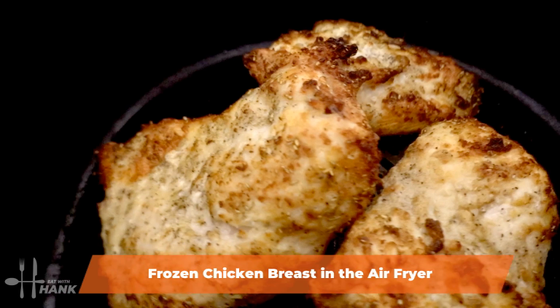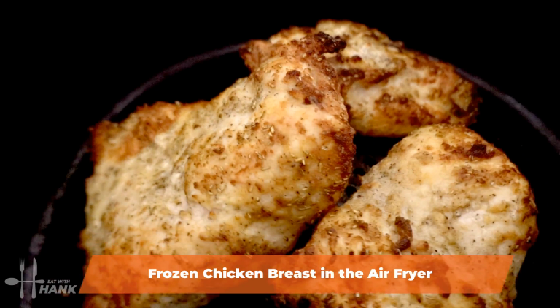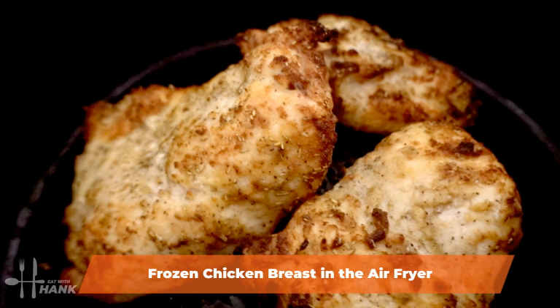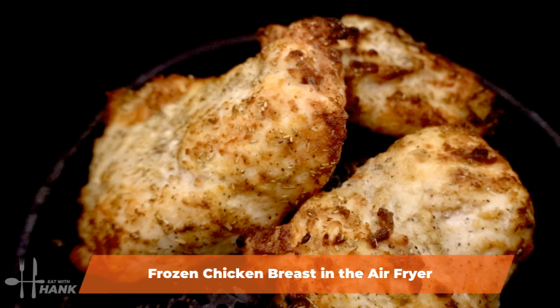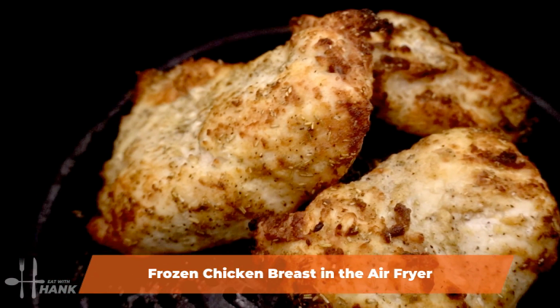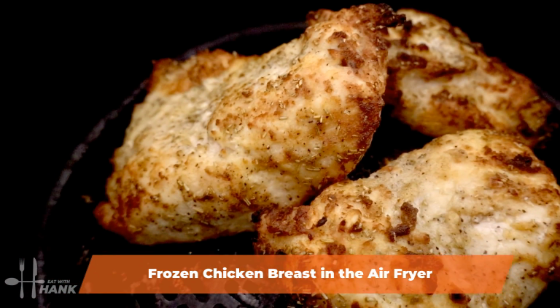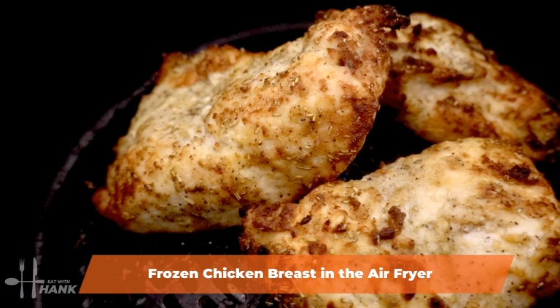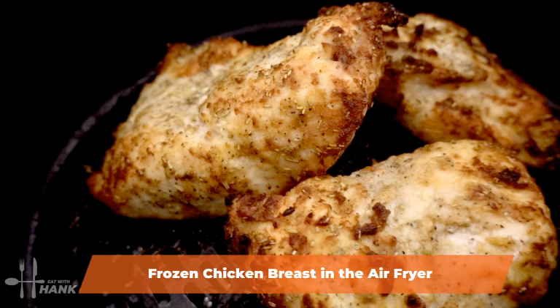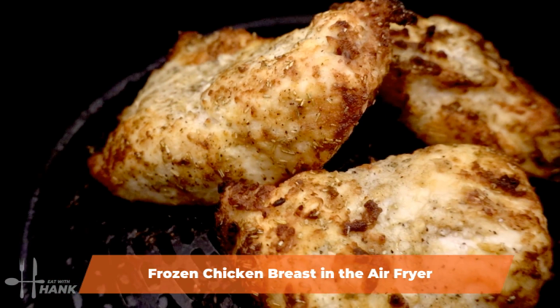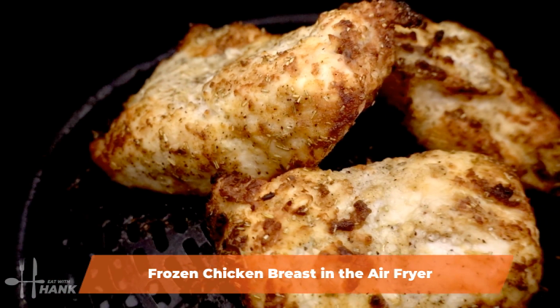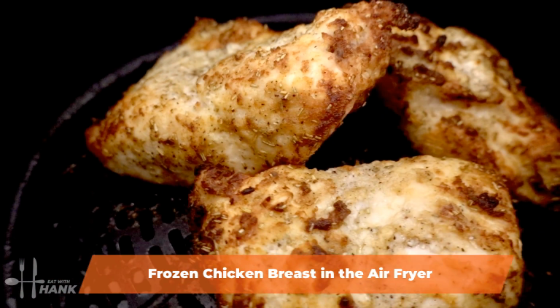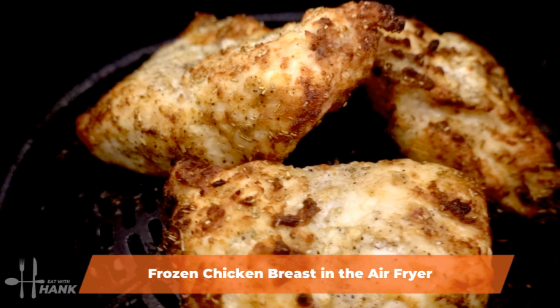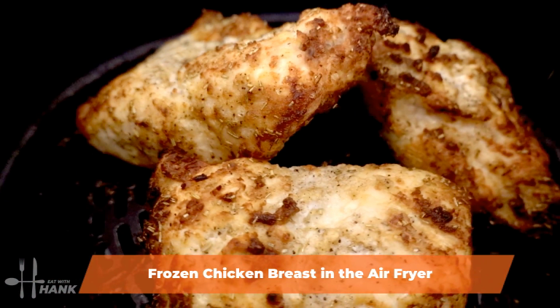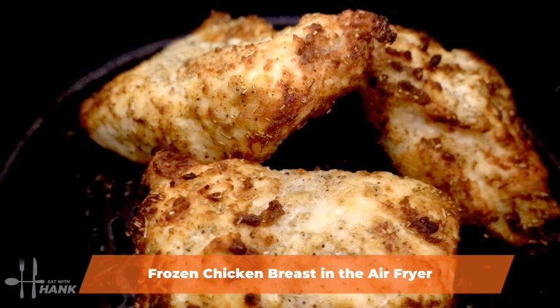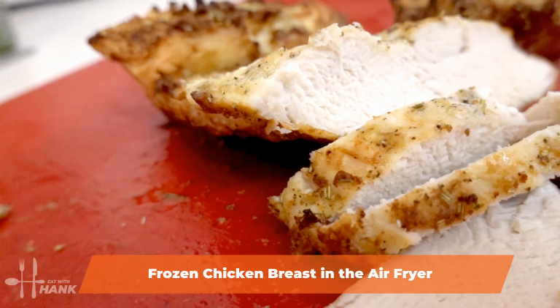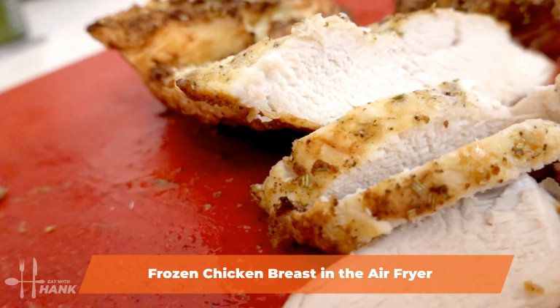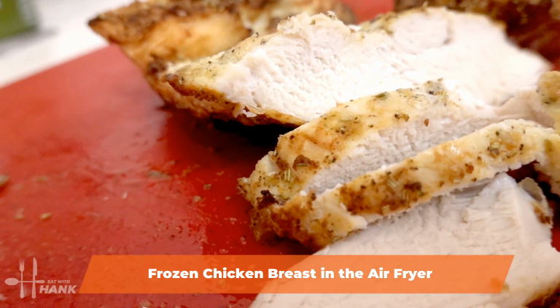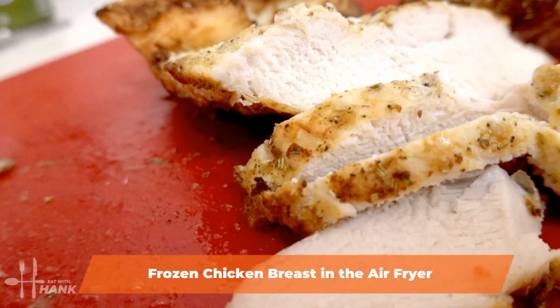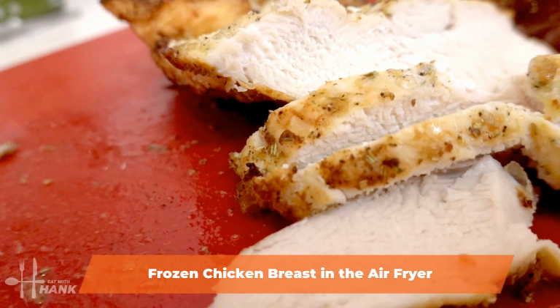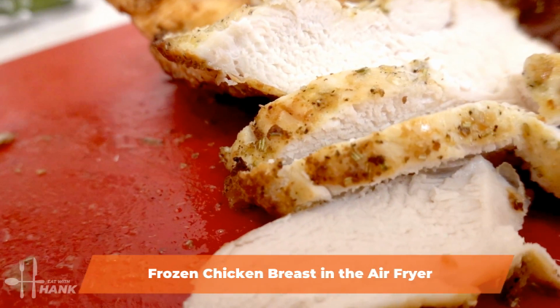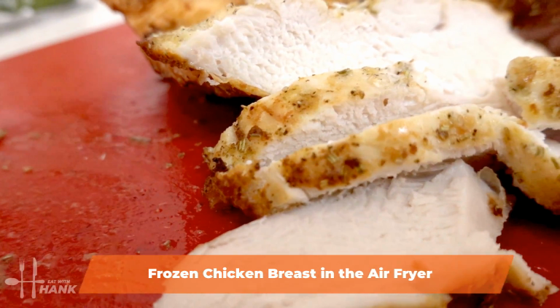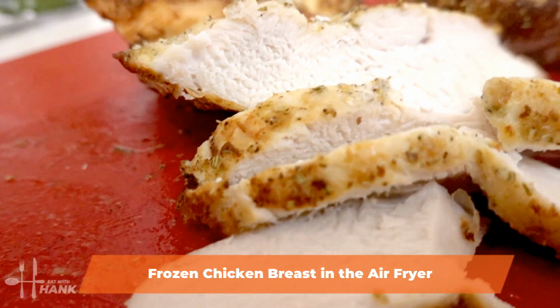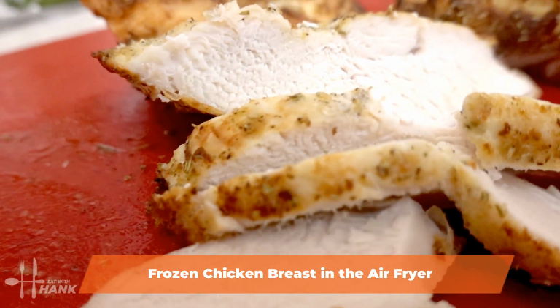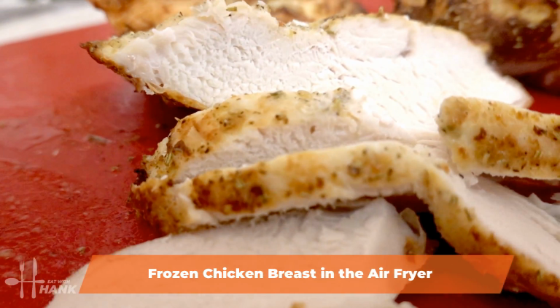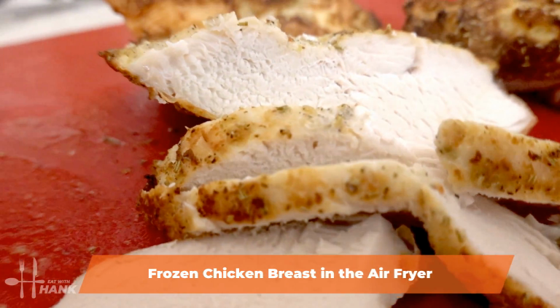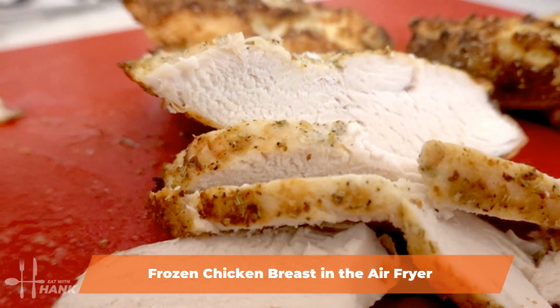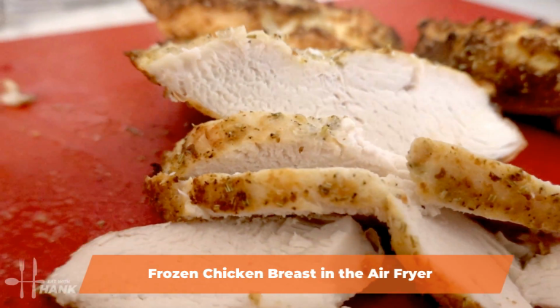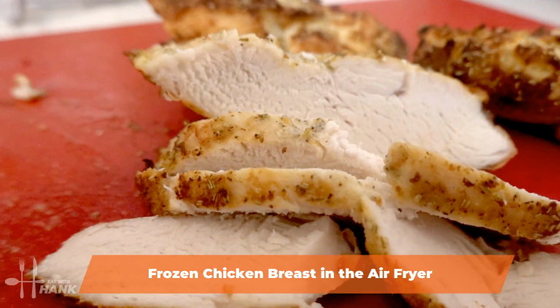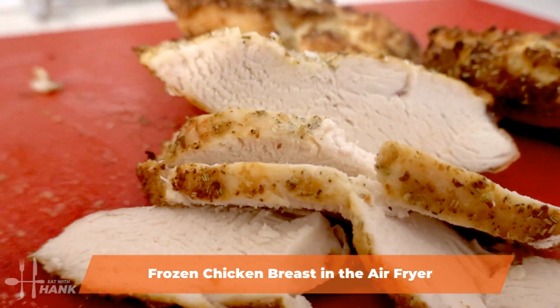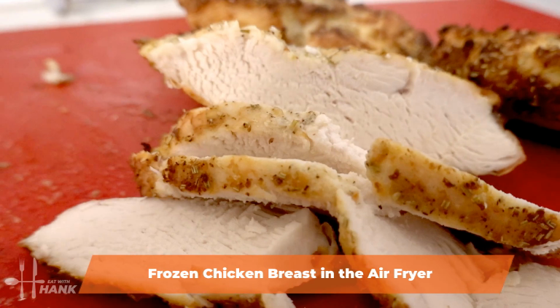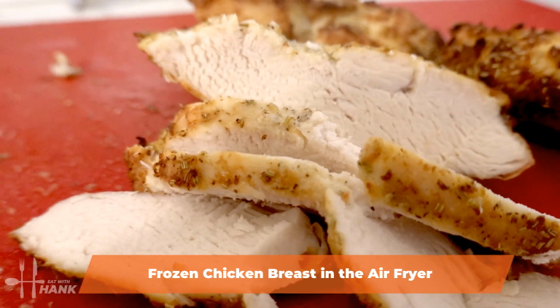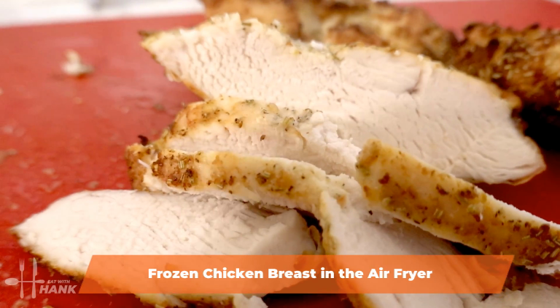Hey everybody, today in this video we're going to be making frozen chicken breasts in the air fryer. Let's begin.